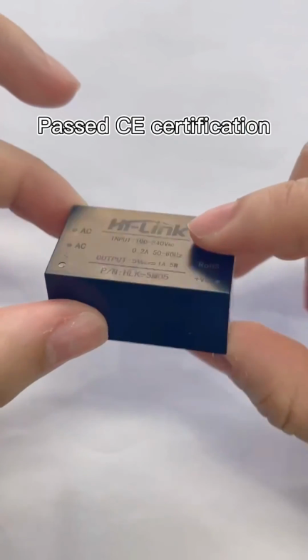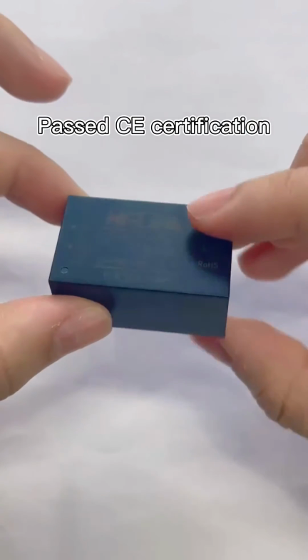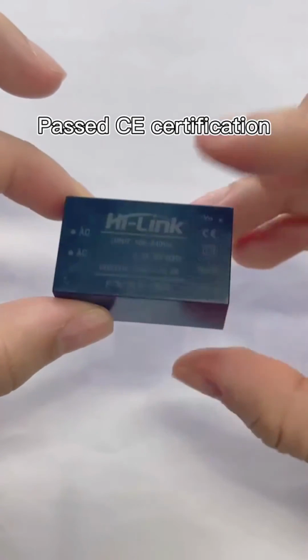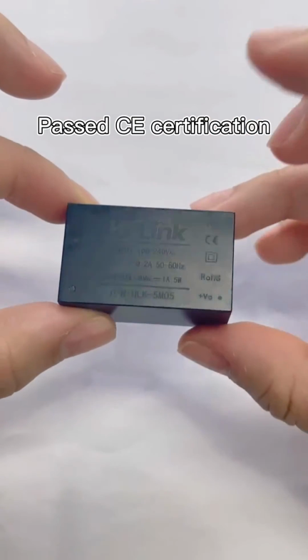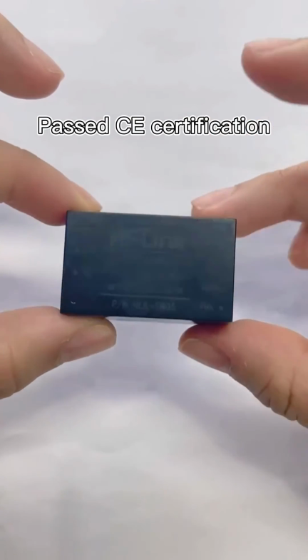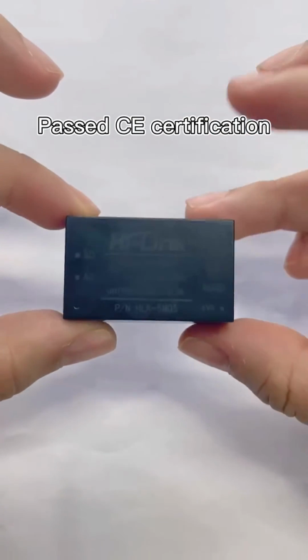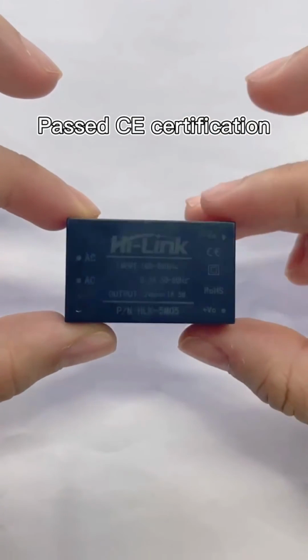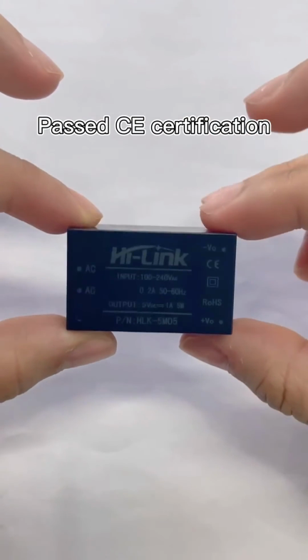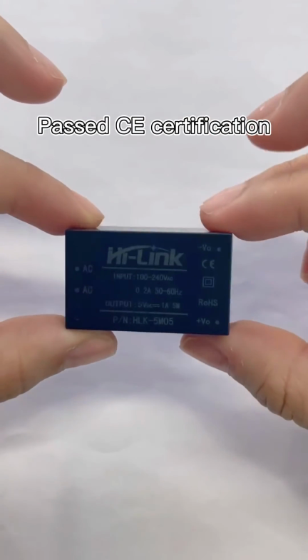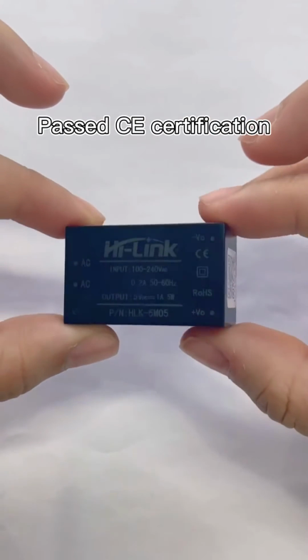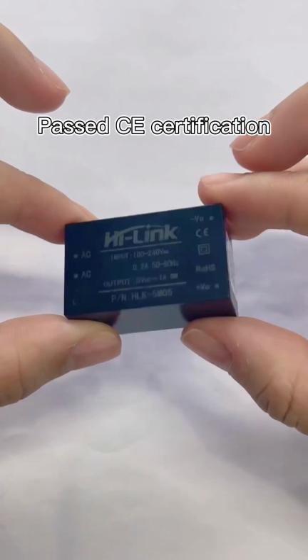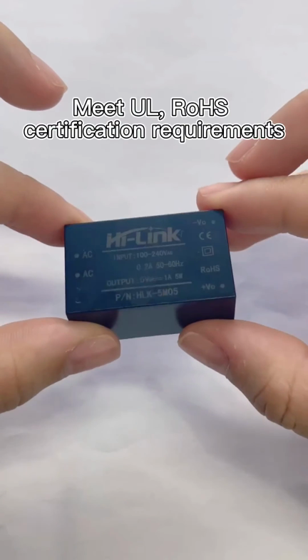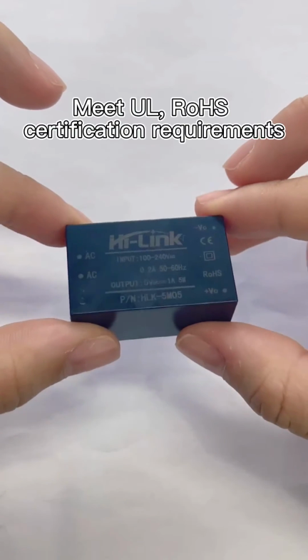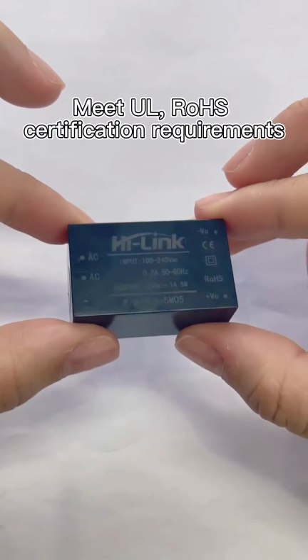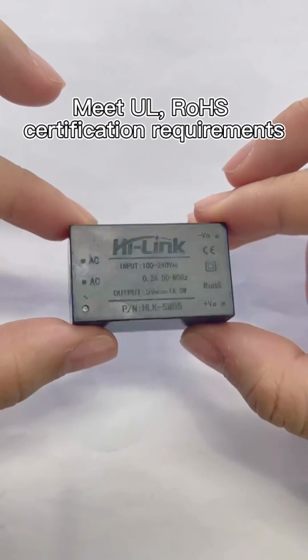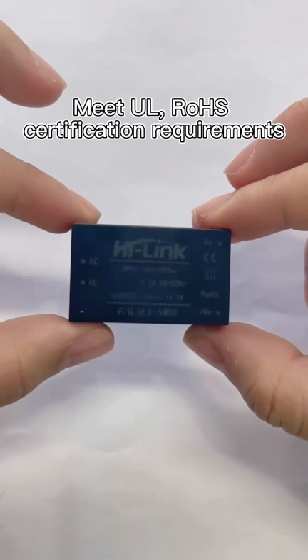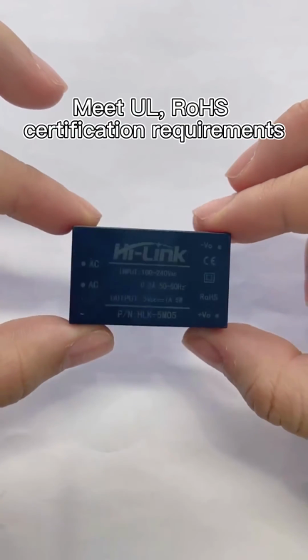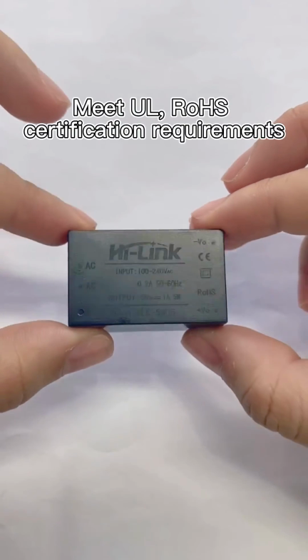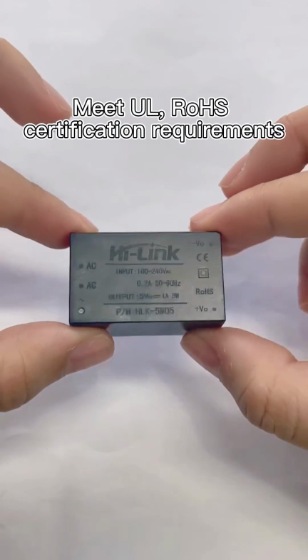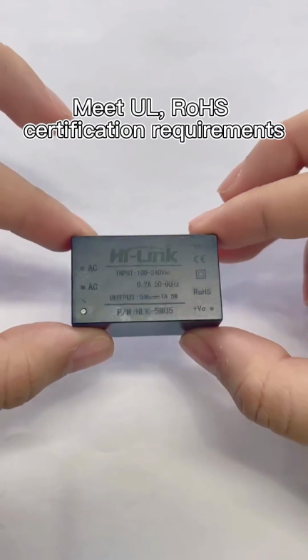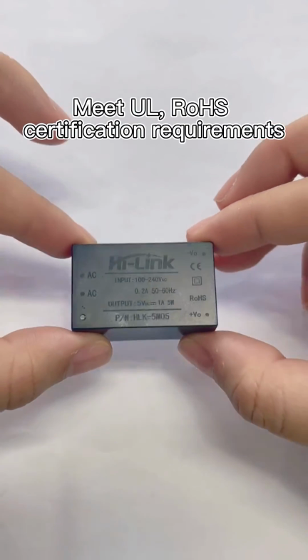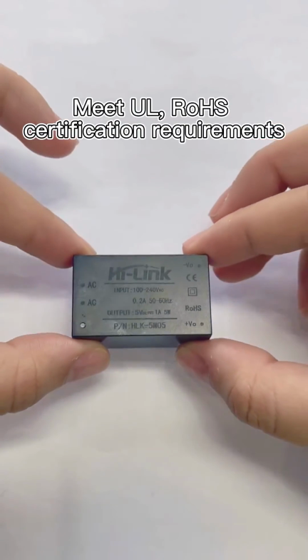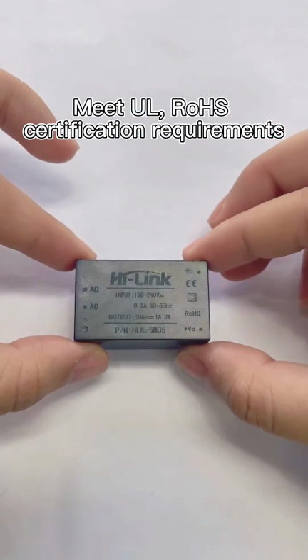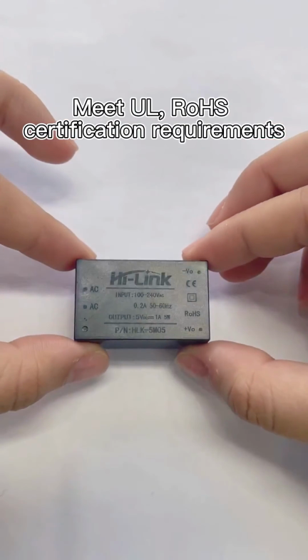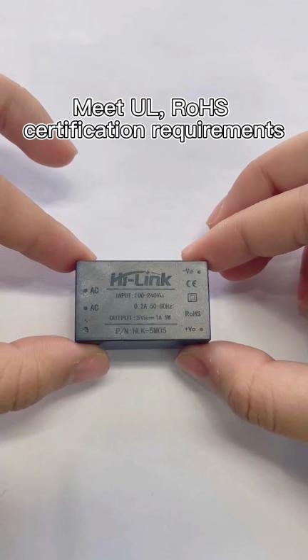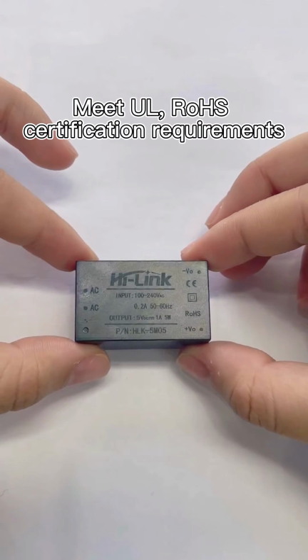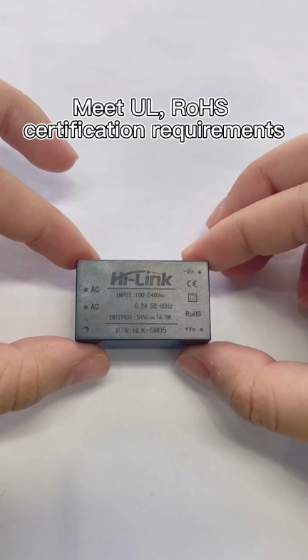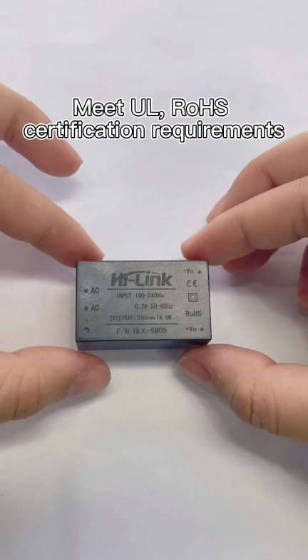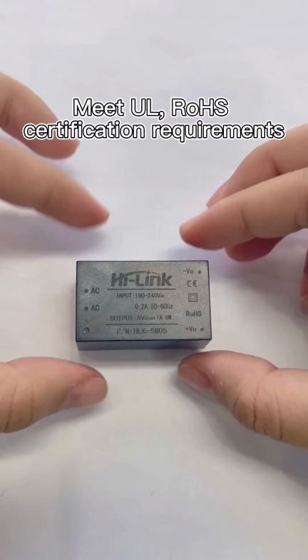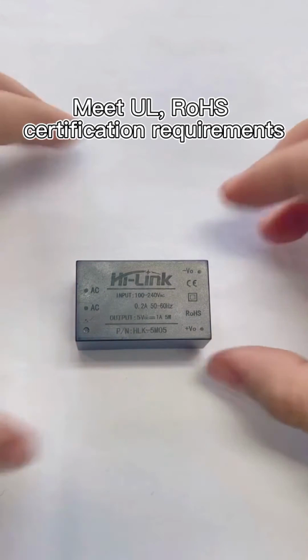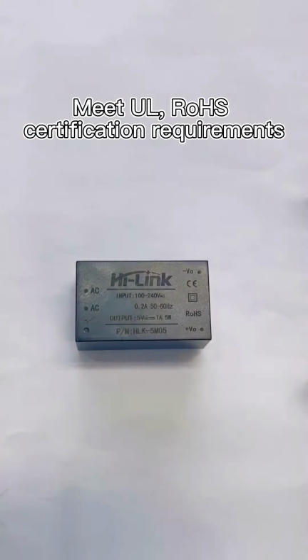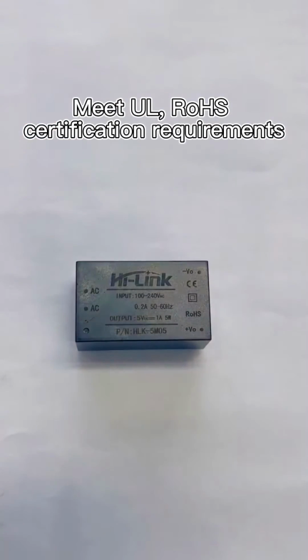Passes CE certification and meets UL-ROHS certification requirements.